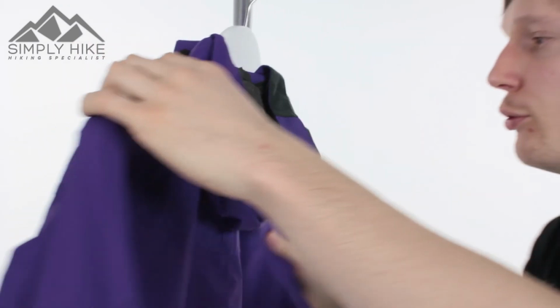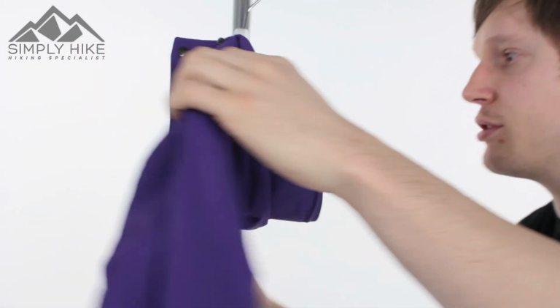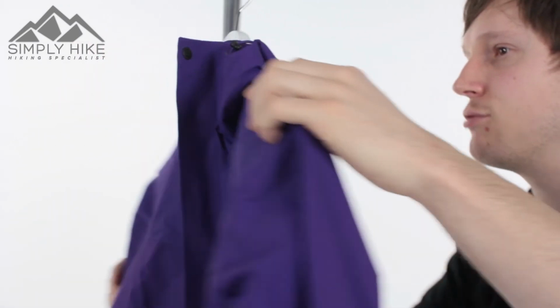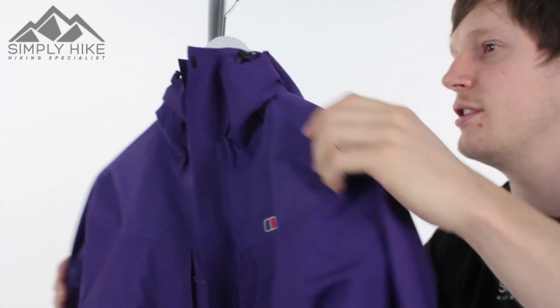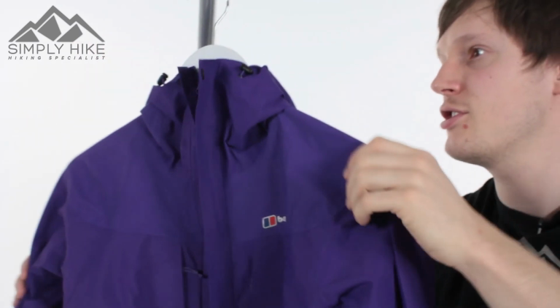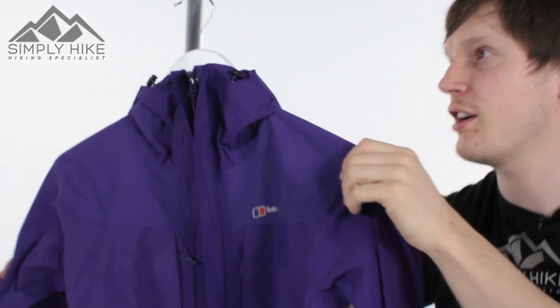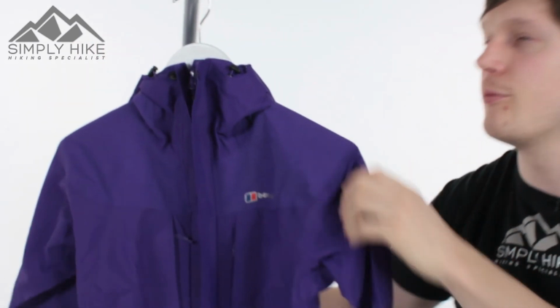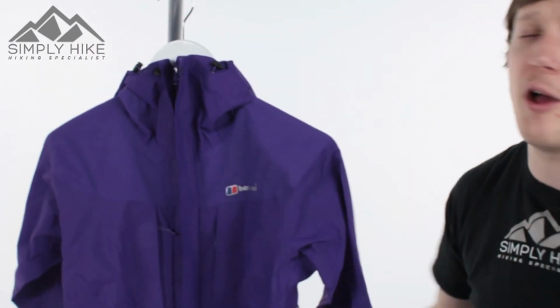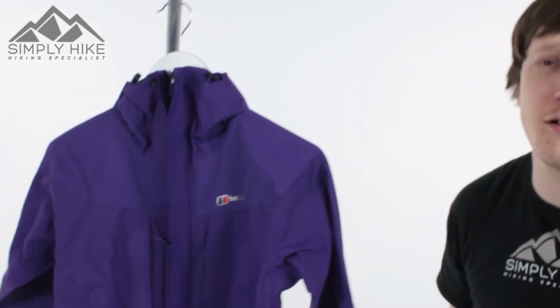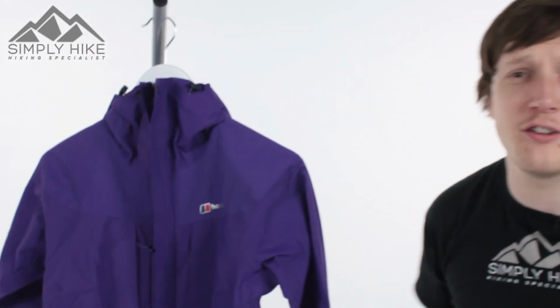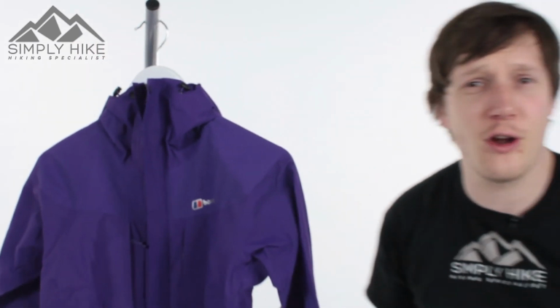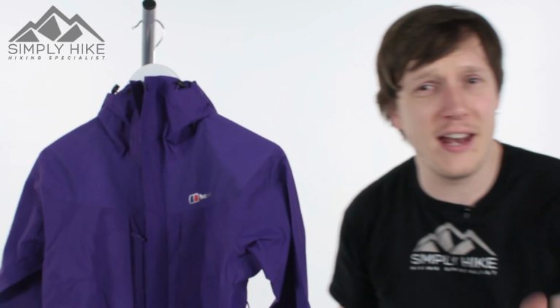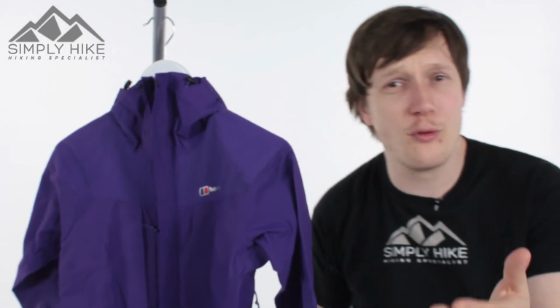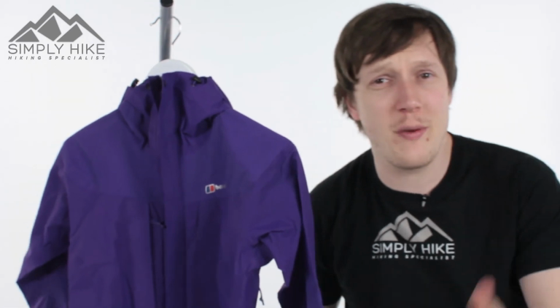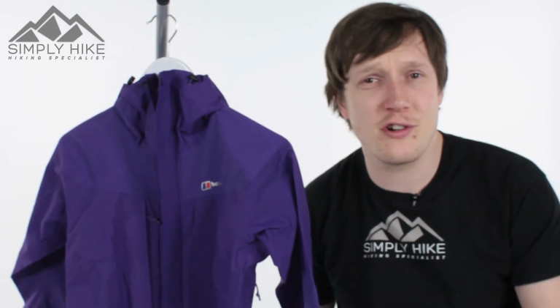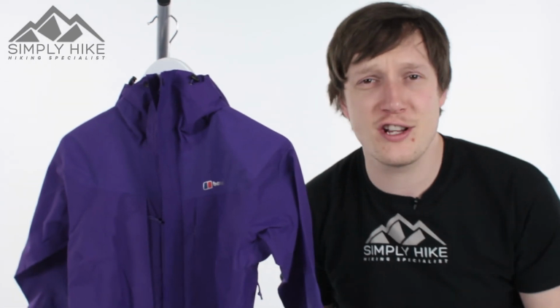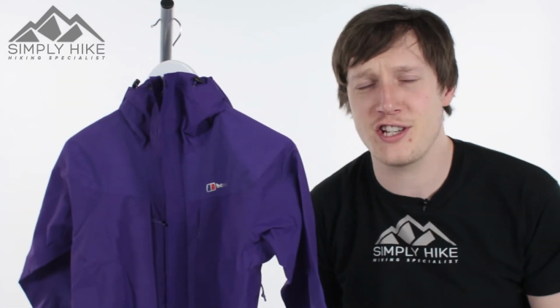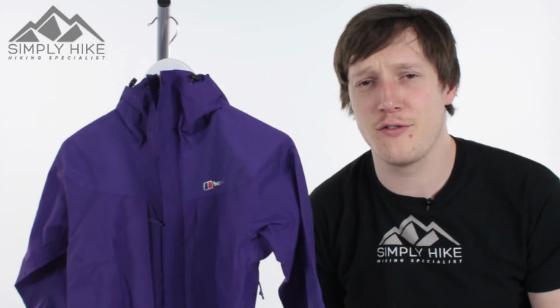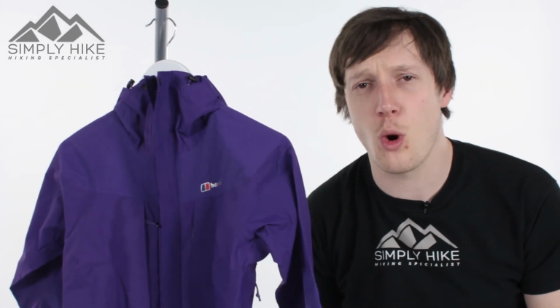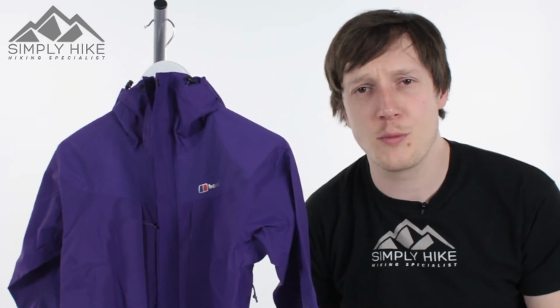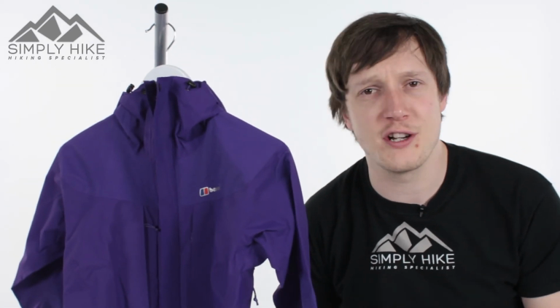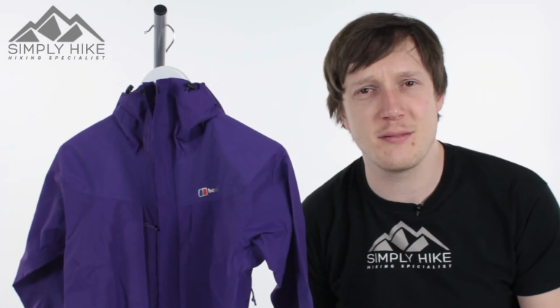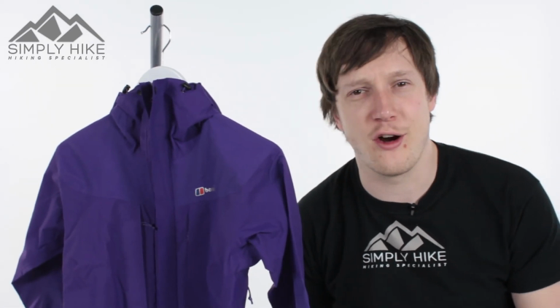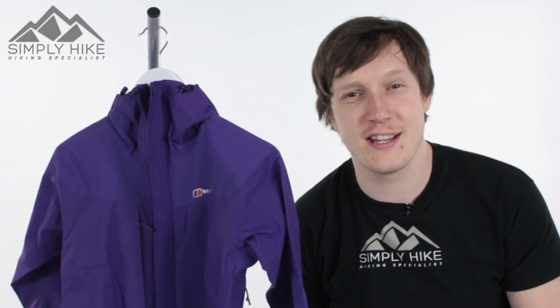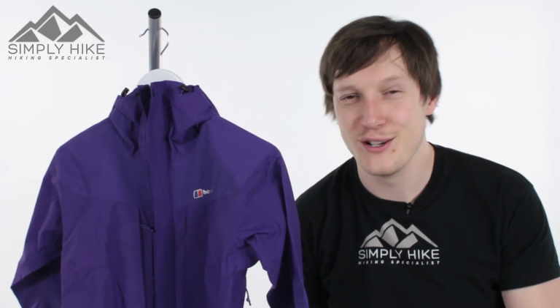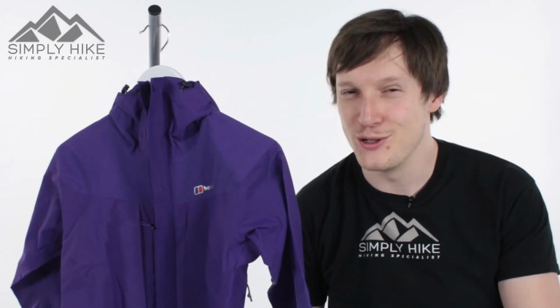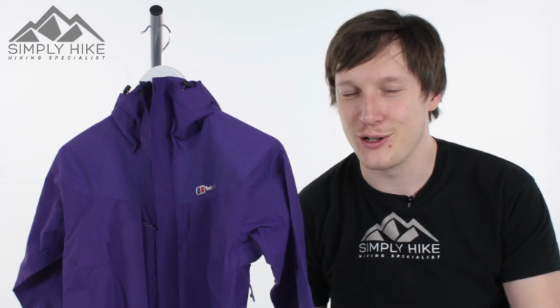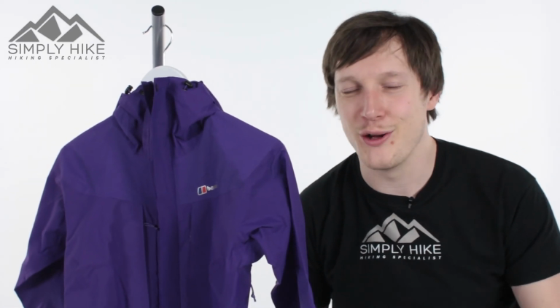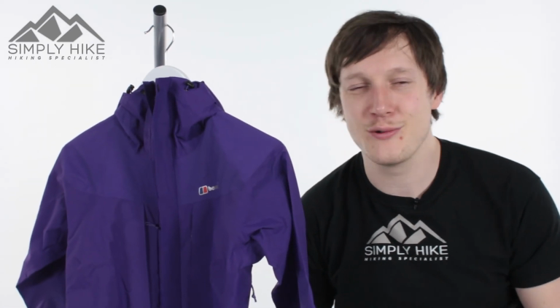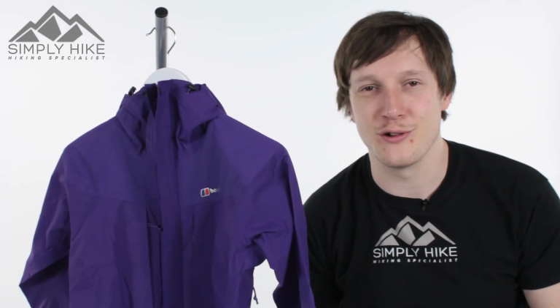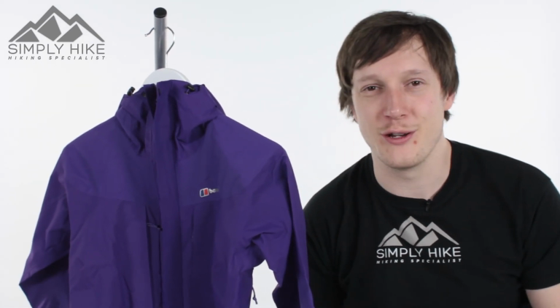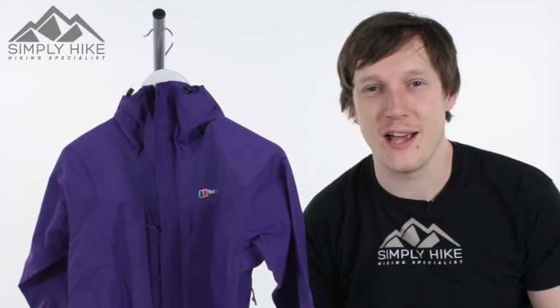All in all, this is a really nice jacket from Berghaus. If you'd like any more information on it, just head over to our website, simplyhike.co.uk.